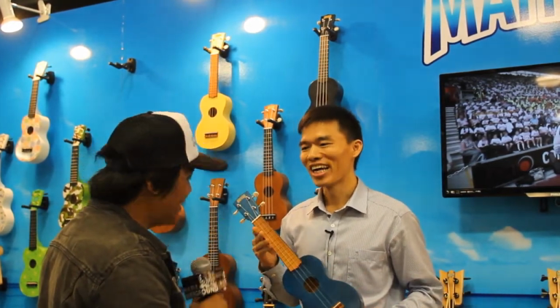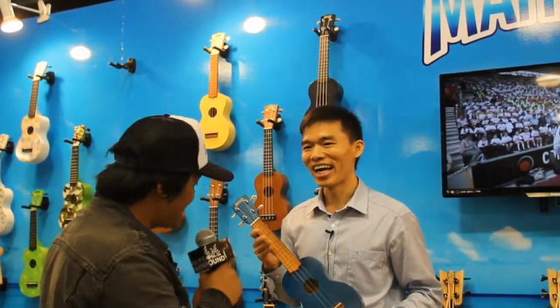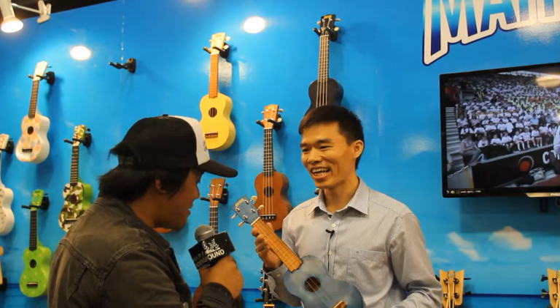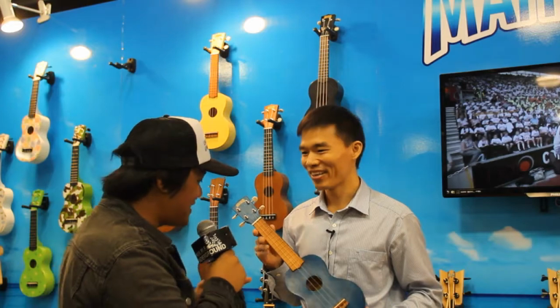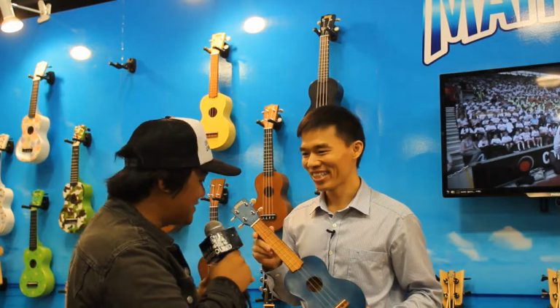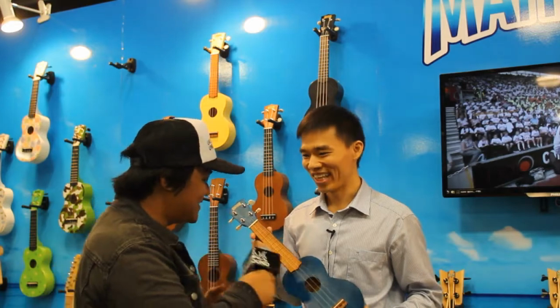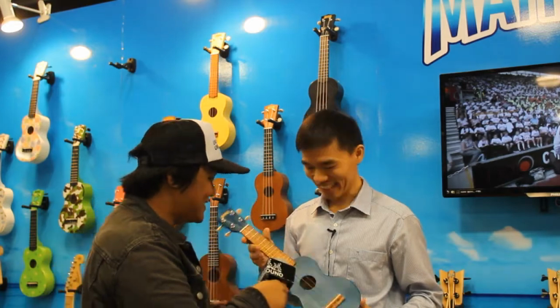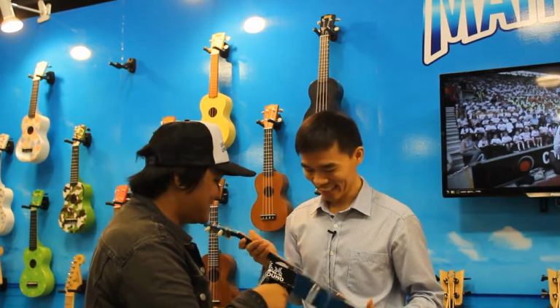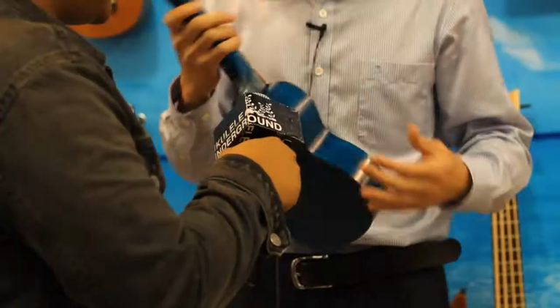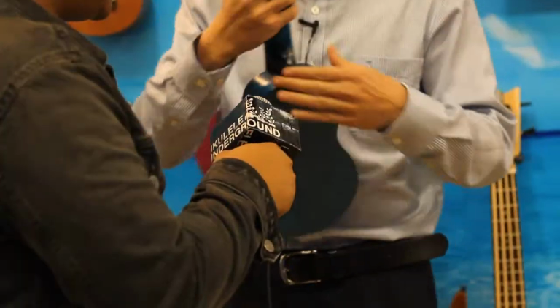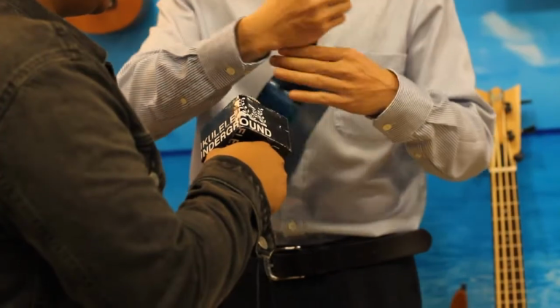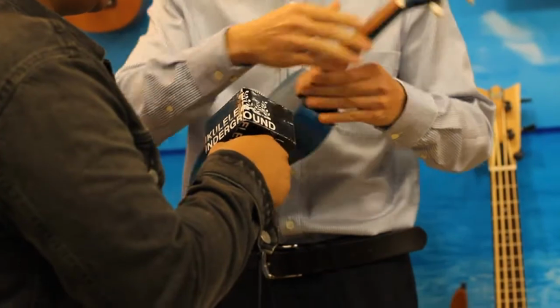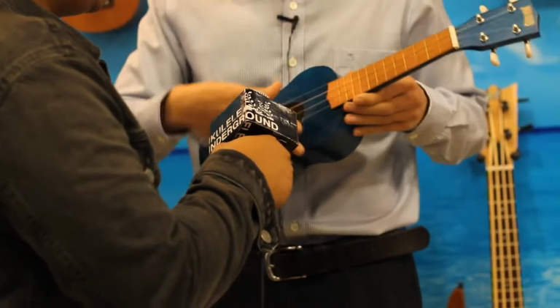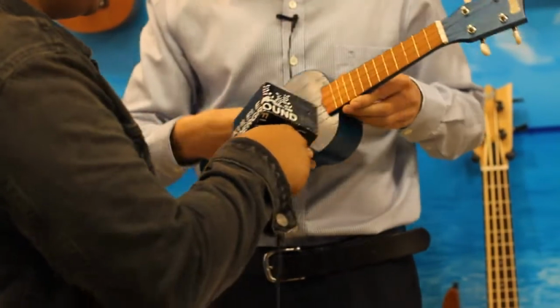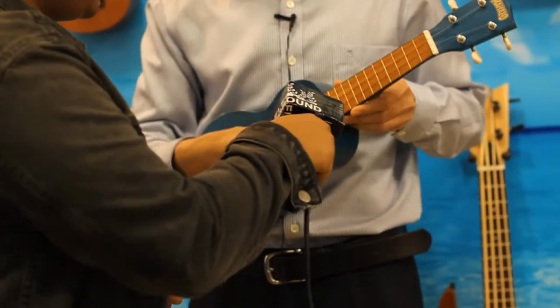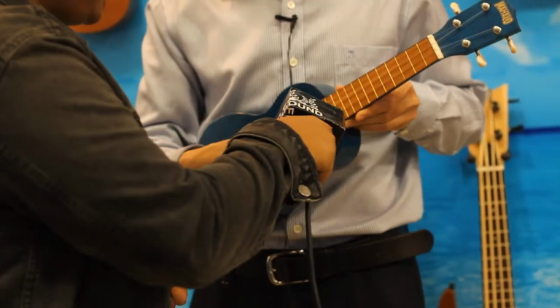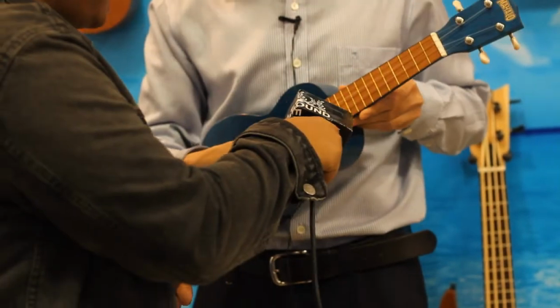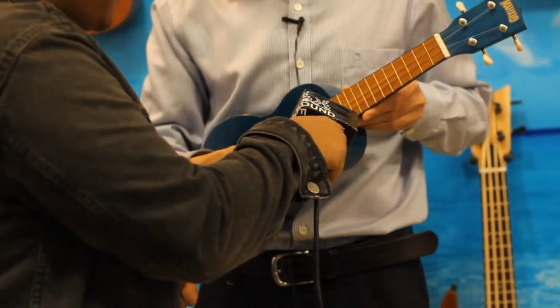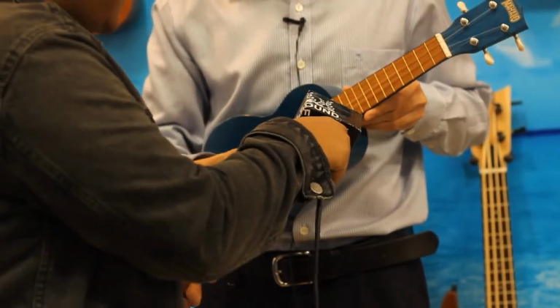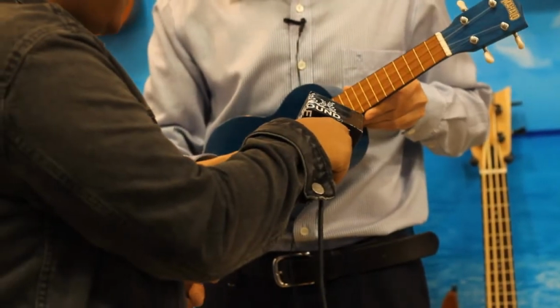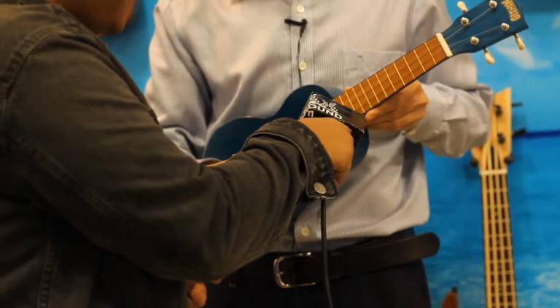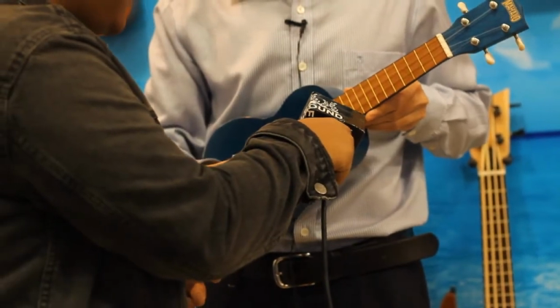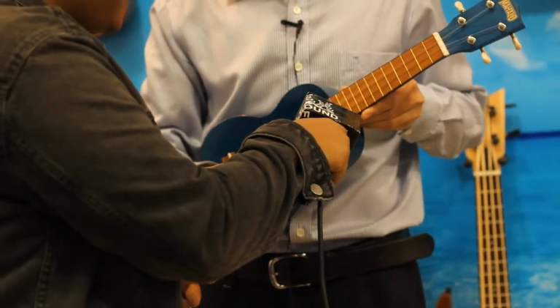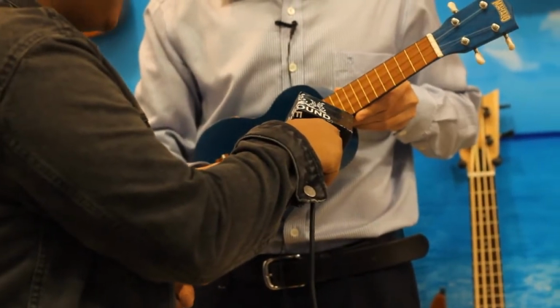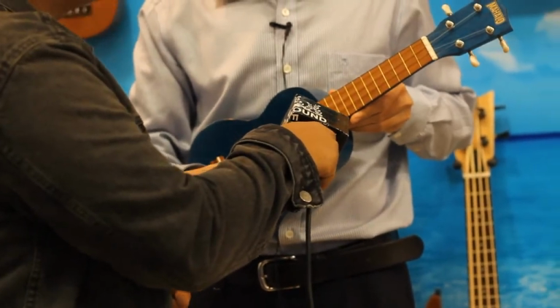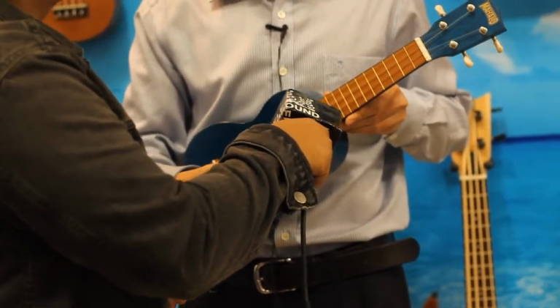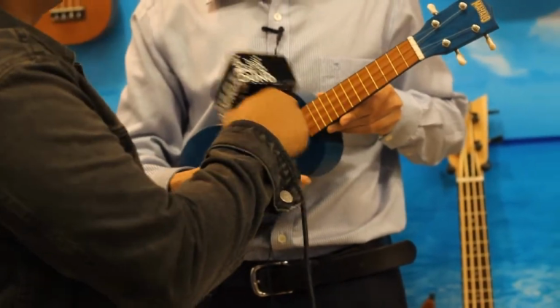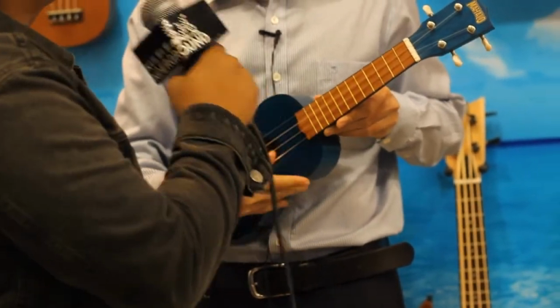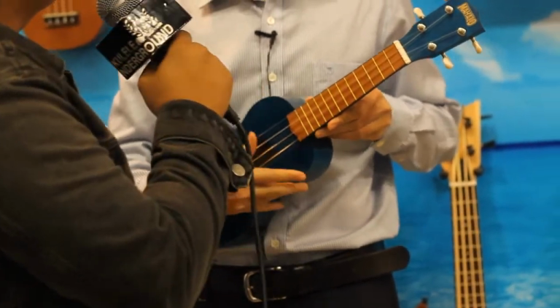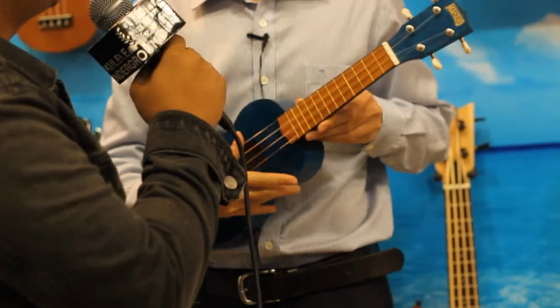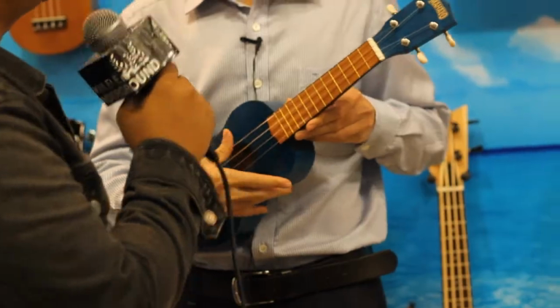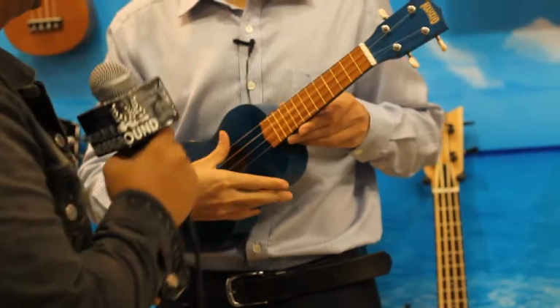Personally, I like it very much. Let's see how it sounds. That's good, man.